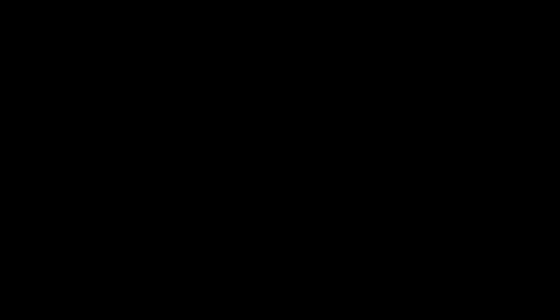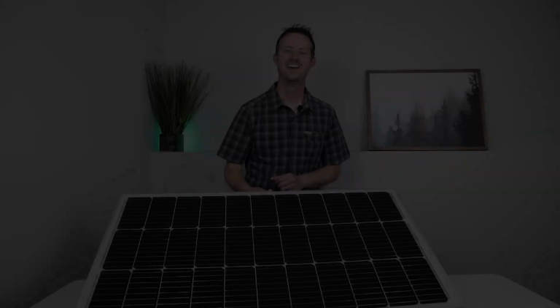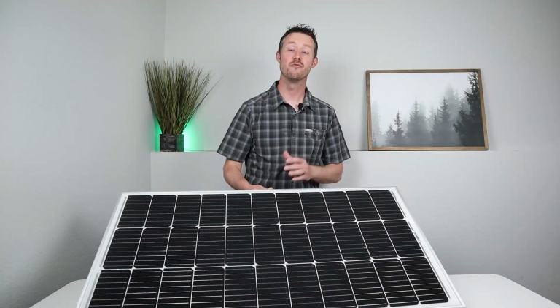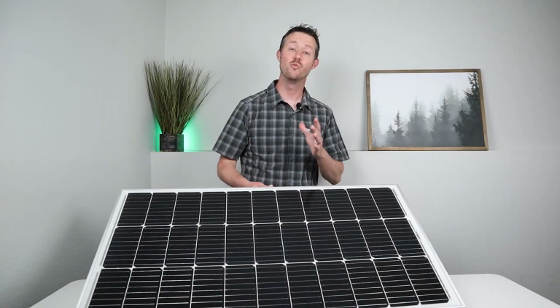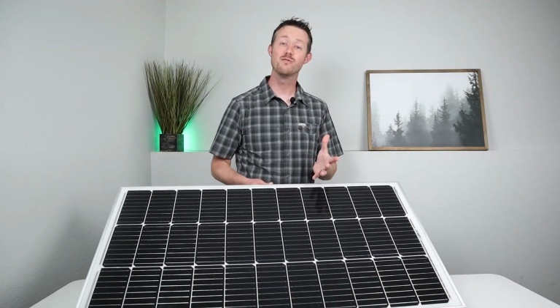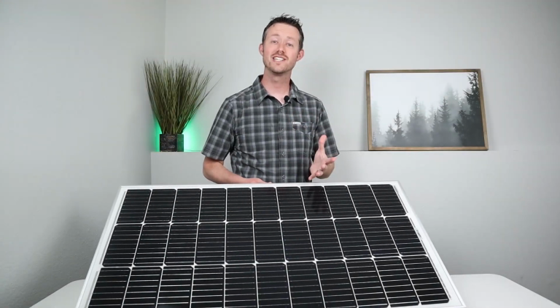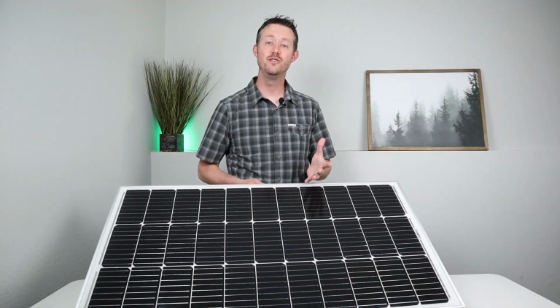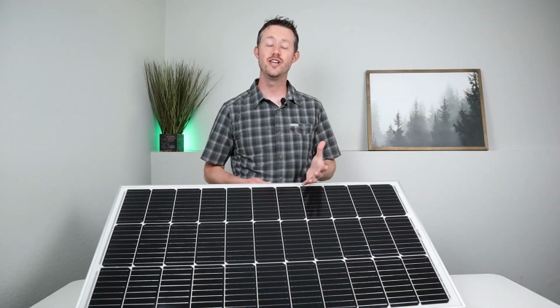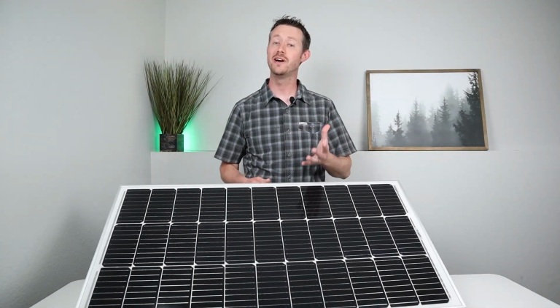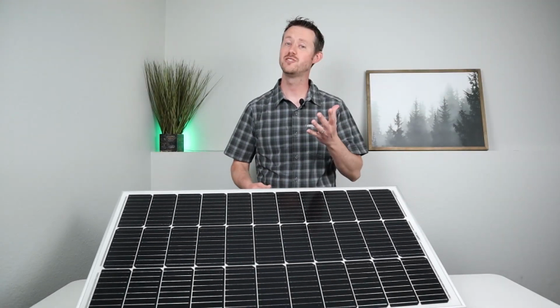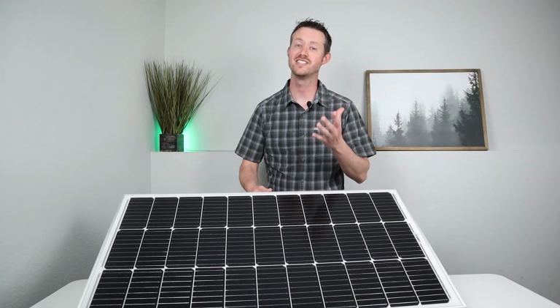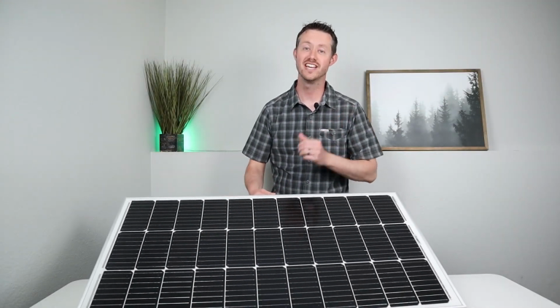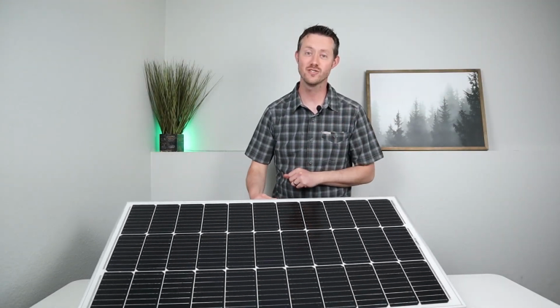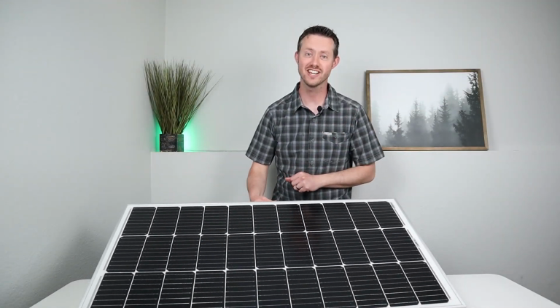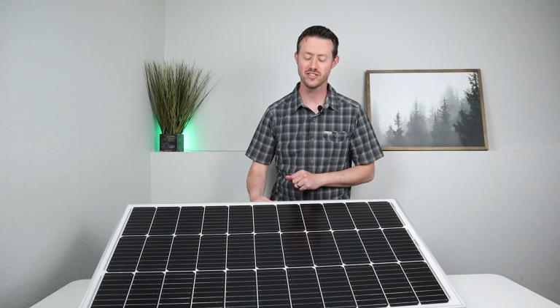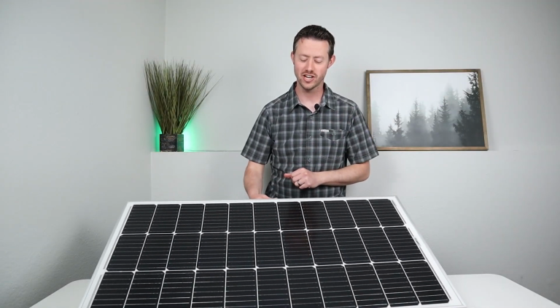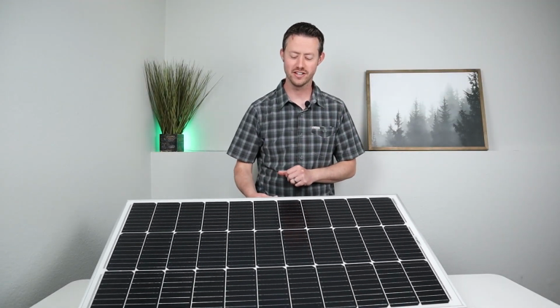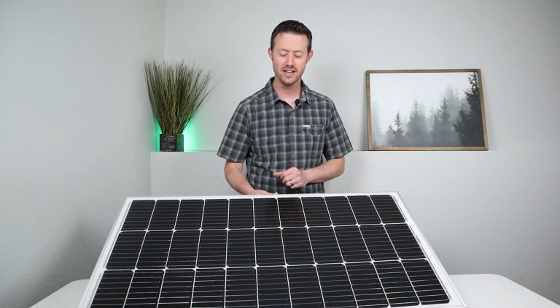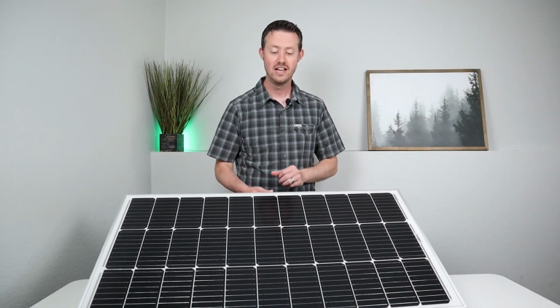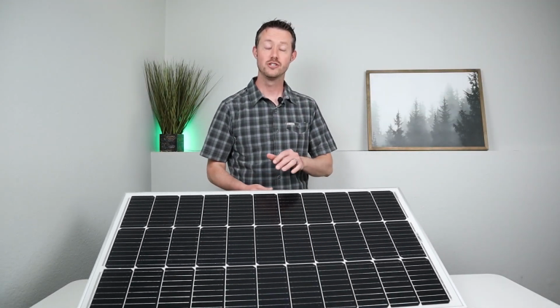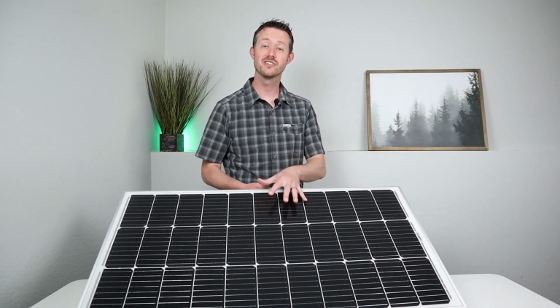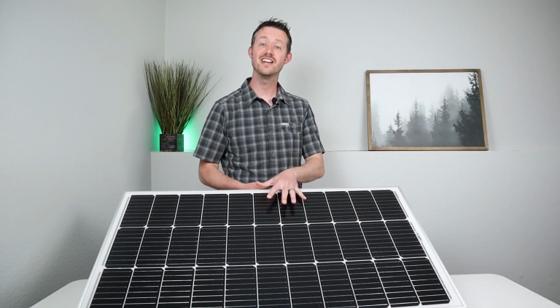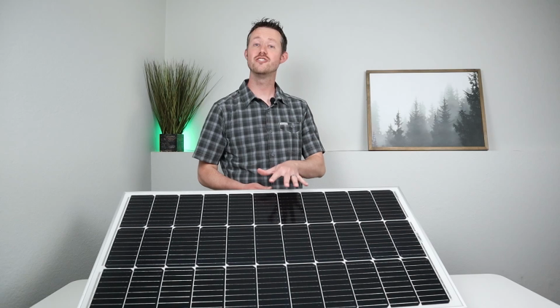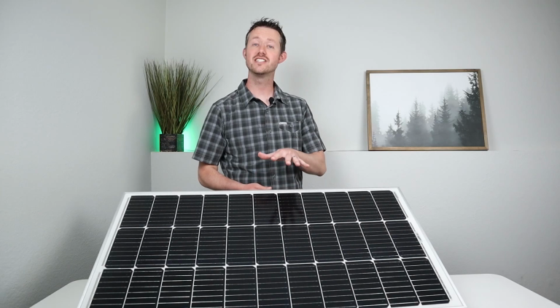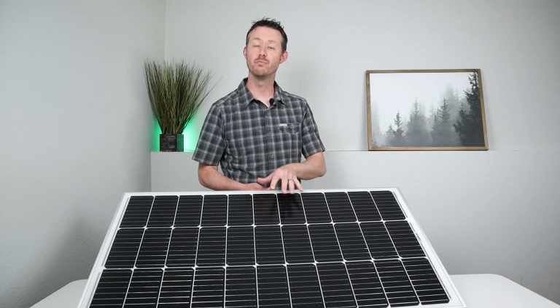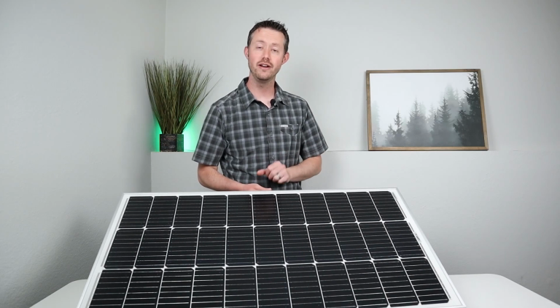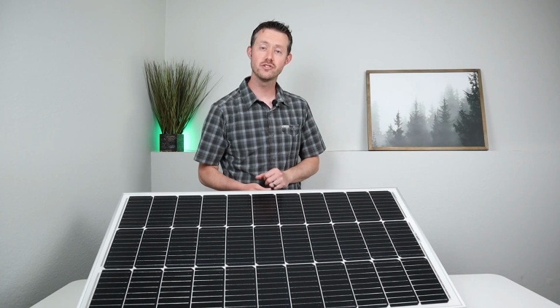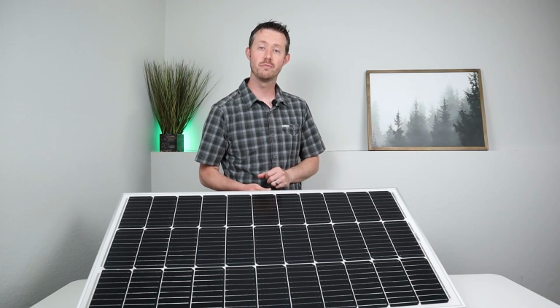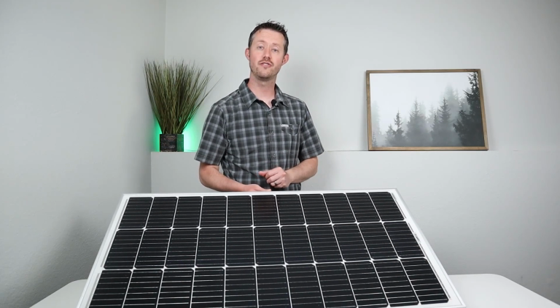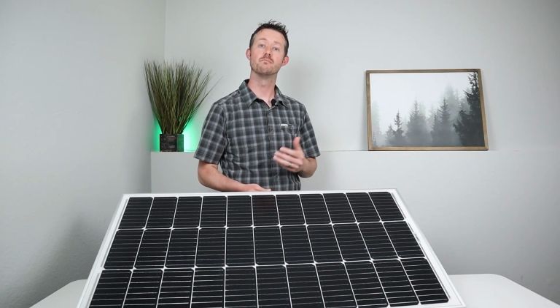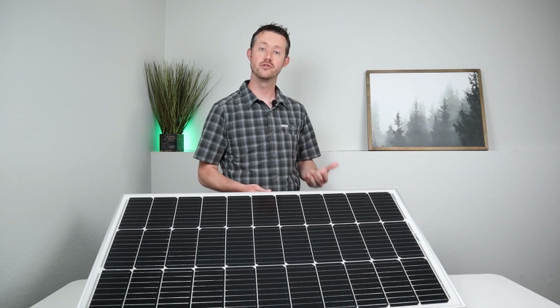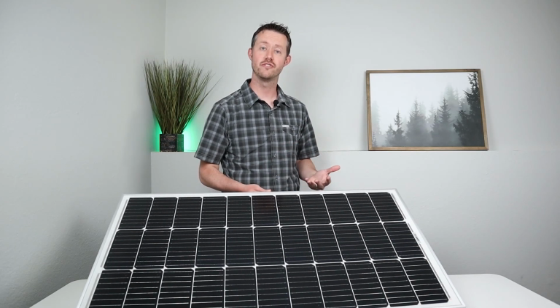Hey everybody, welcome back to a new video. My name is Jason. Thanks for checking out the channel today. Super excited to show you guys this brand new solar panel from Booz RV.